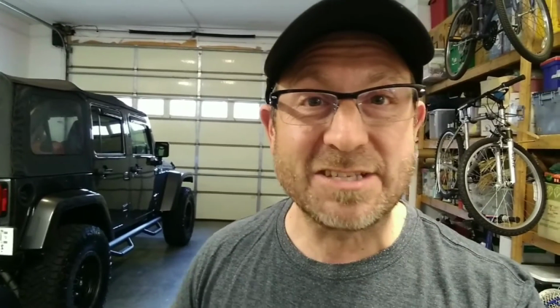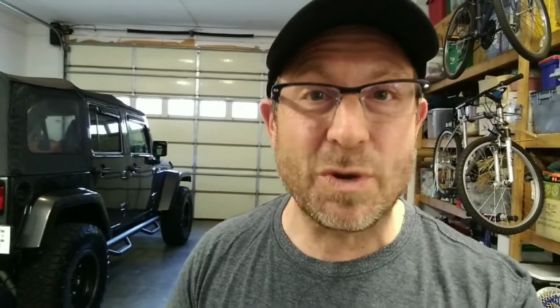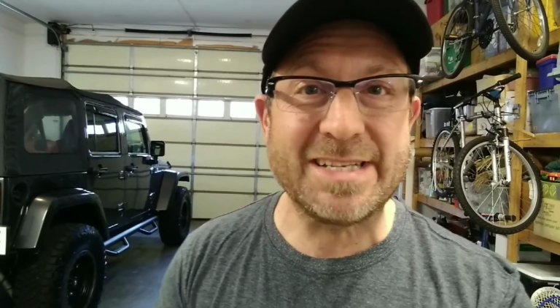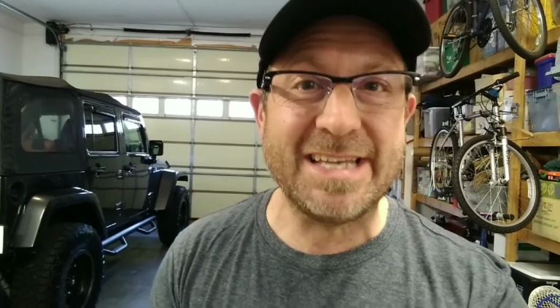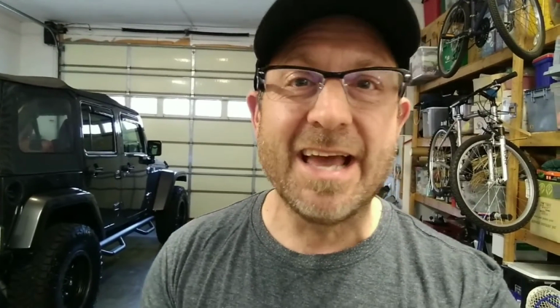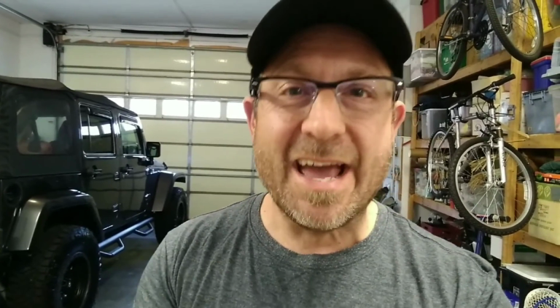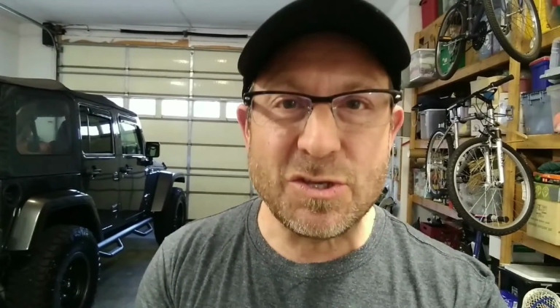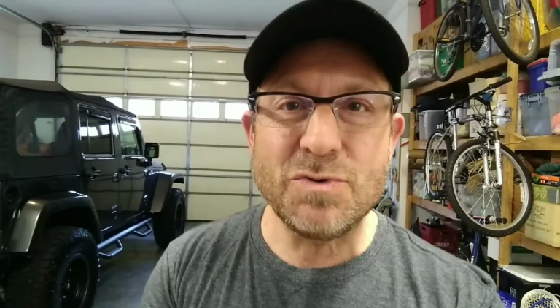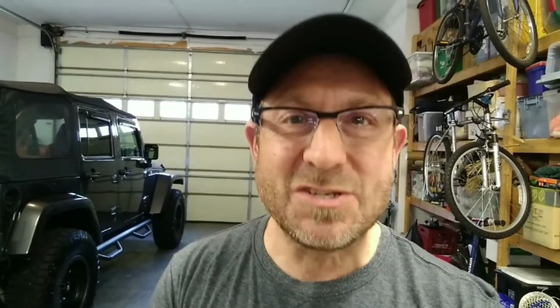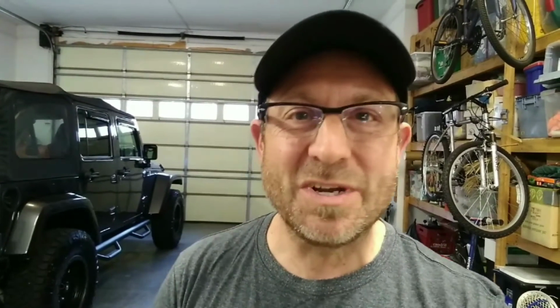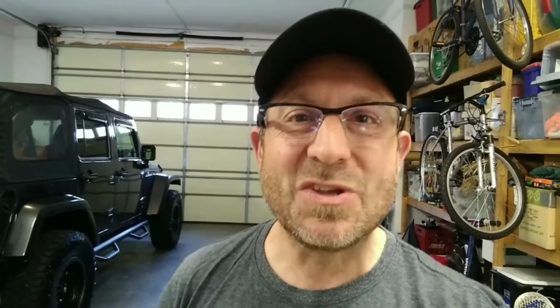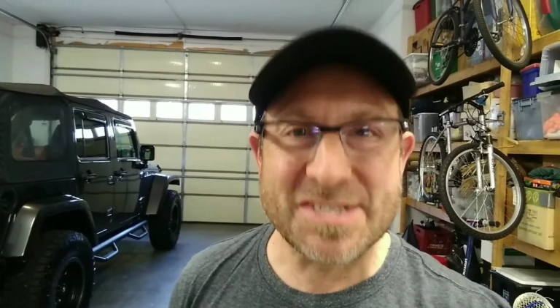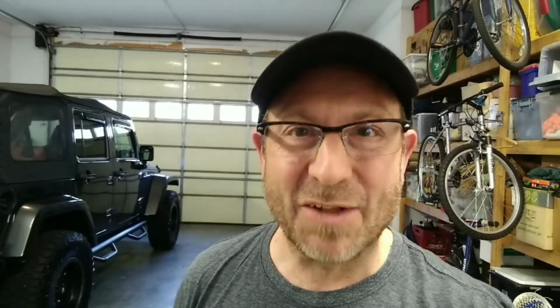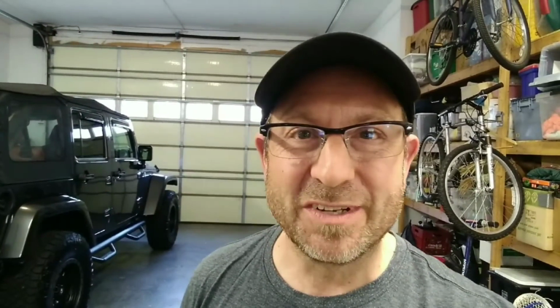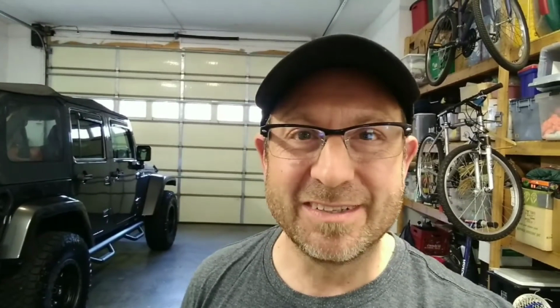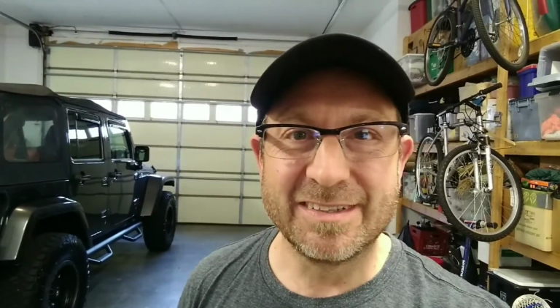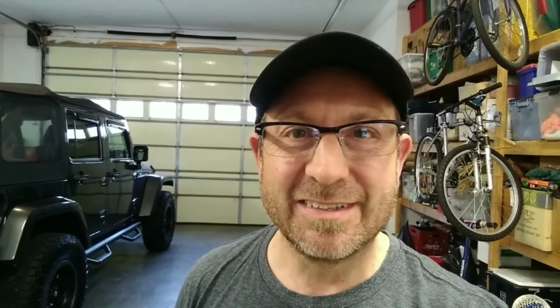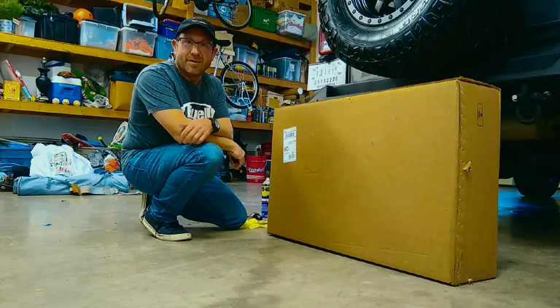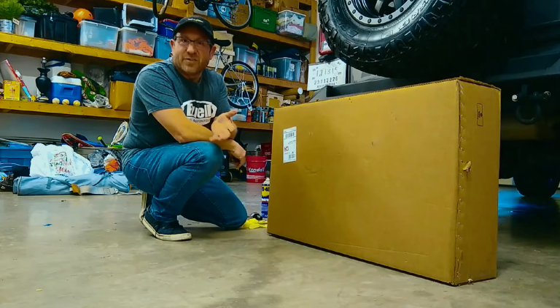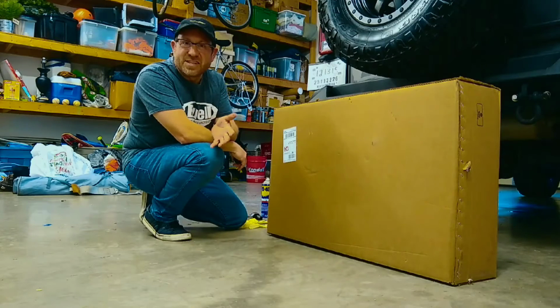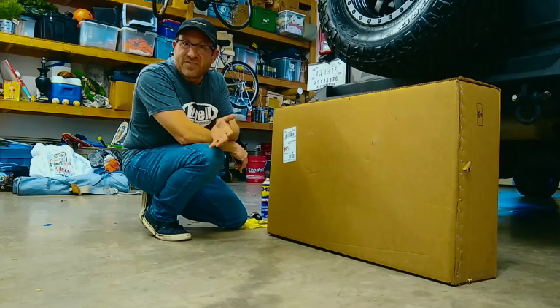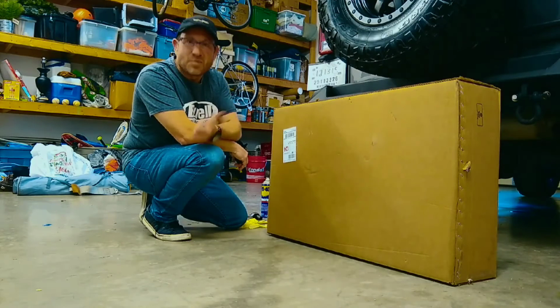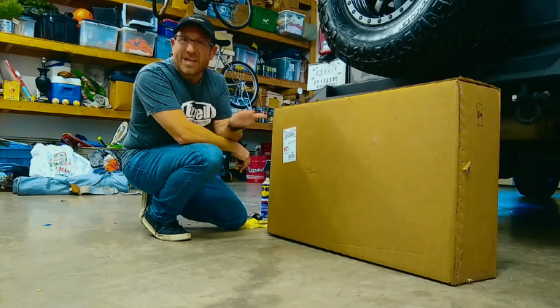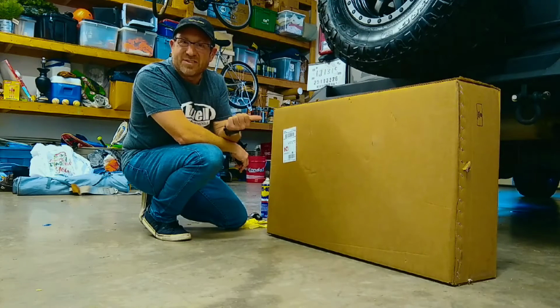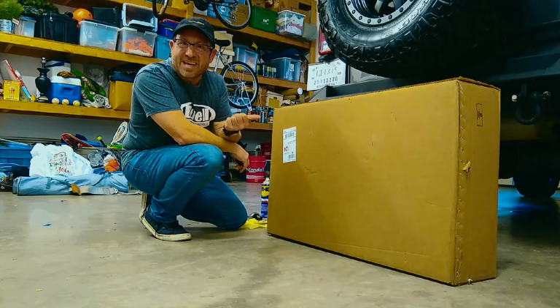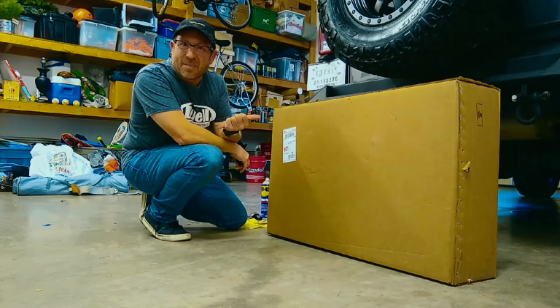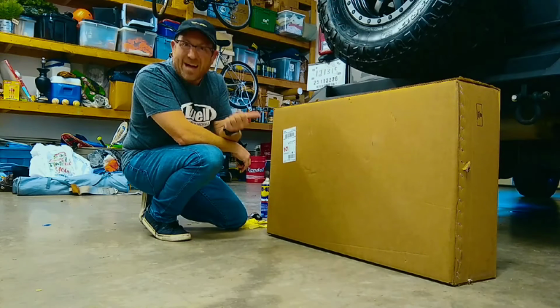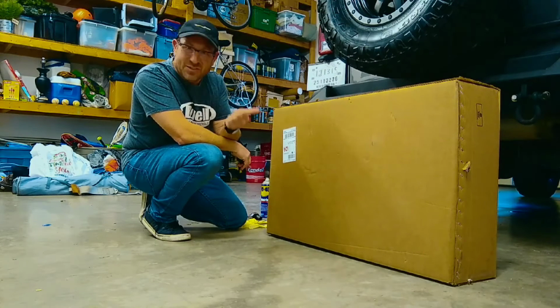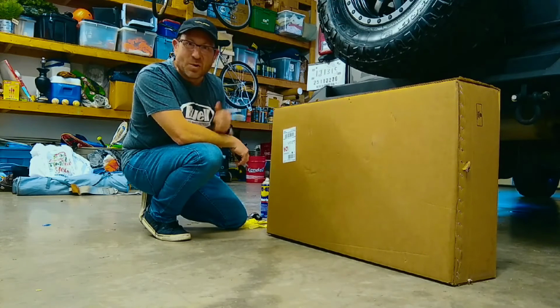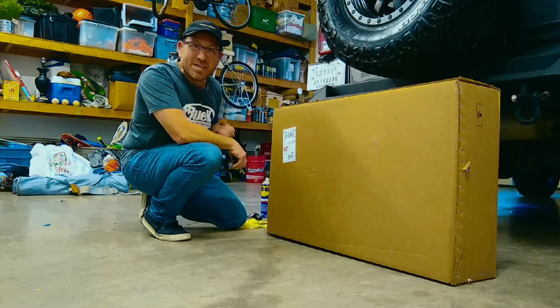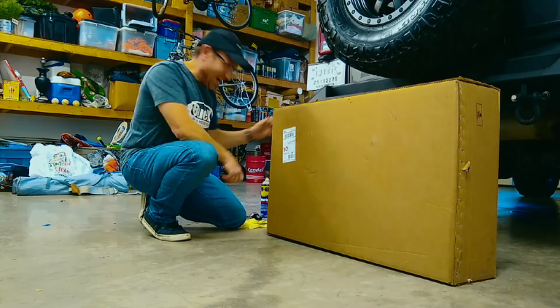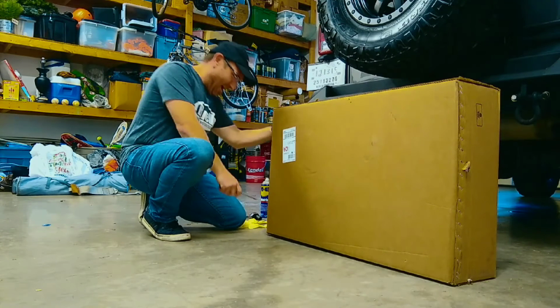It's quick, it's easy, and you can do it yourself. First things first, we've got to get this thing out of the box, so let's open this thing up.